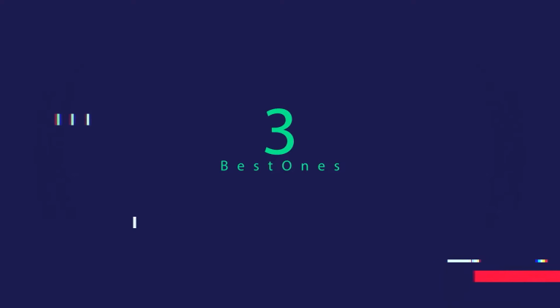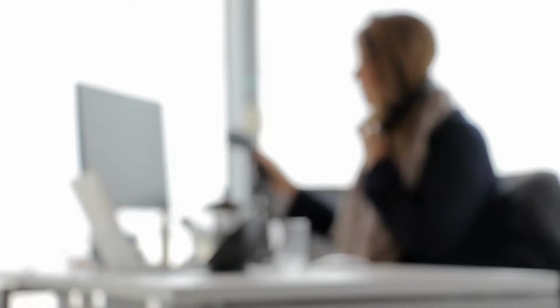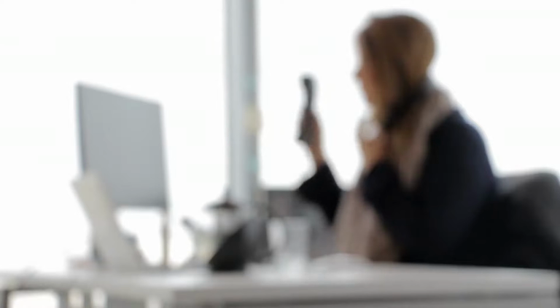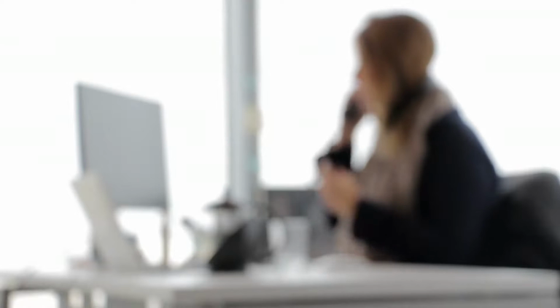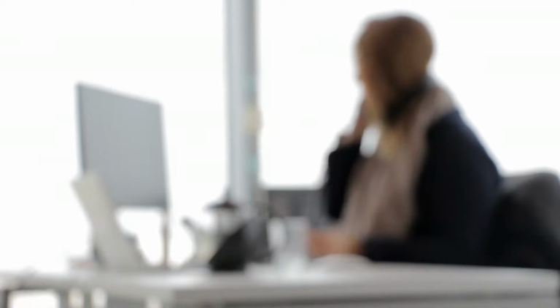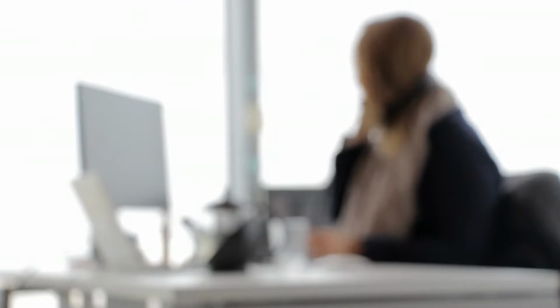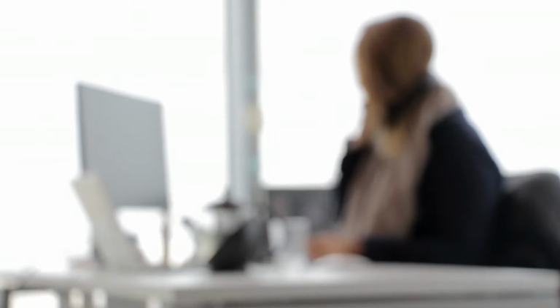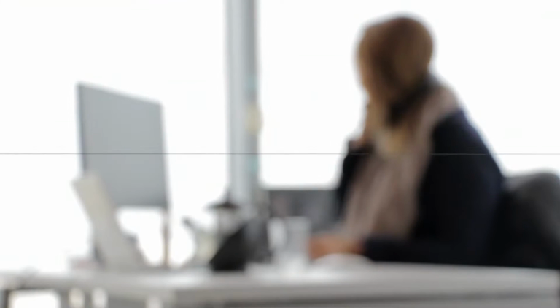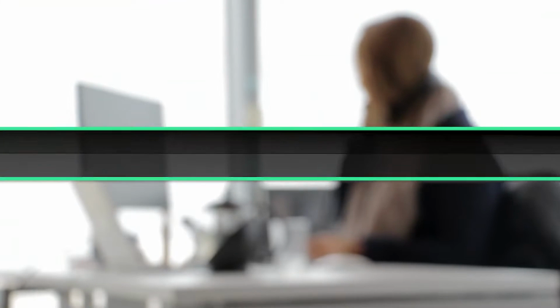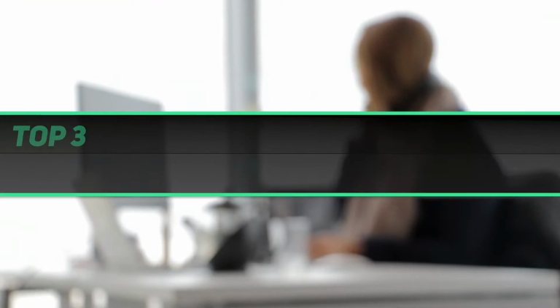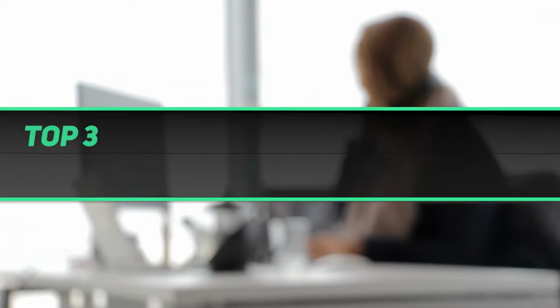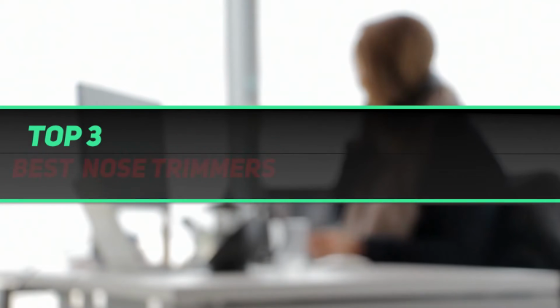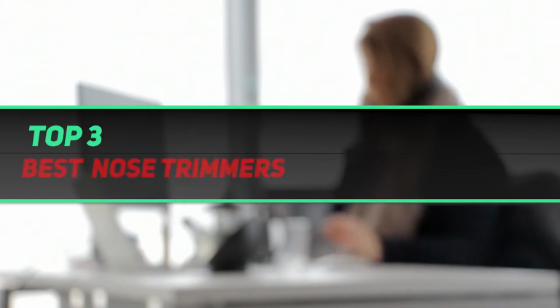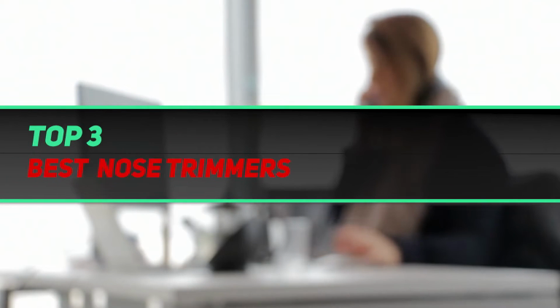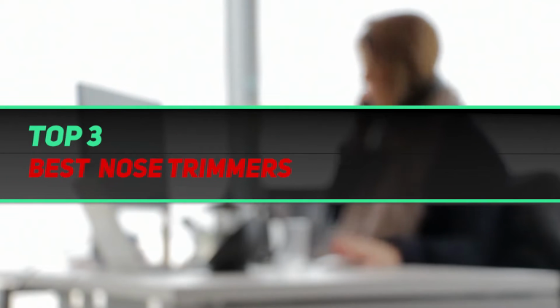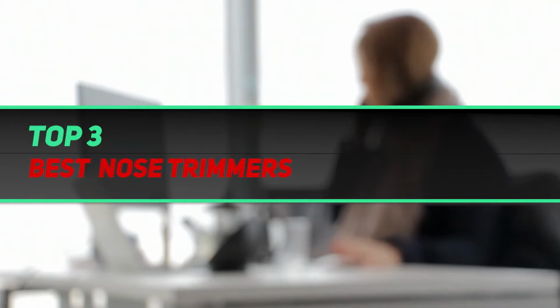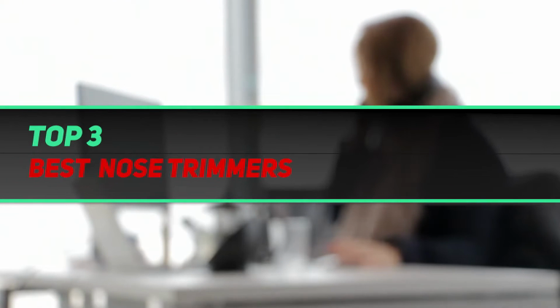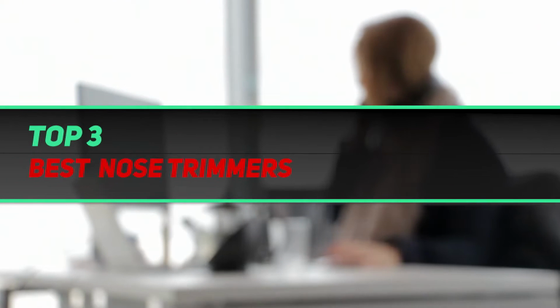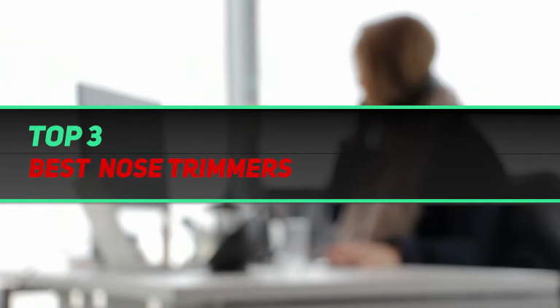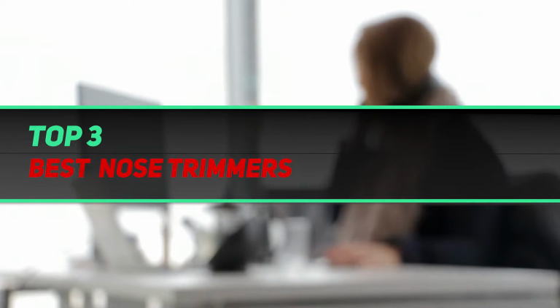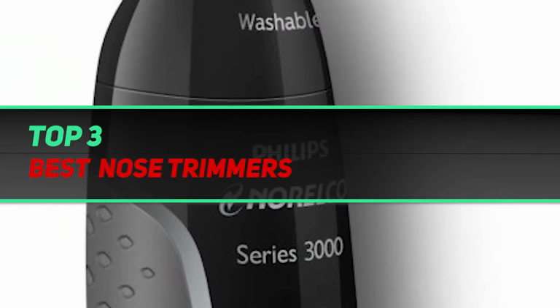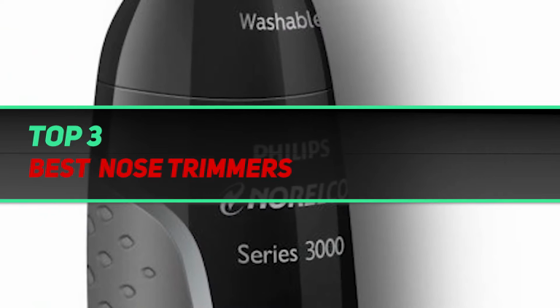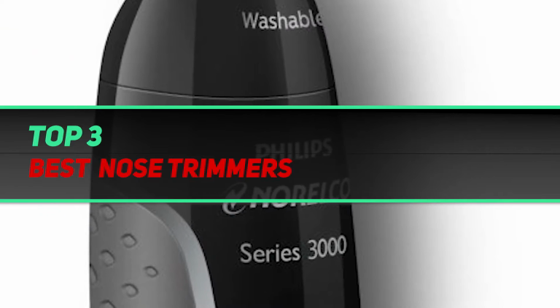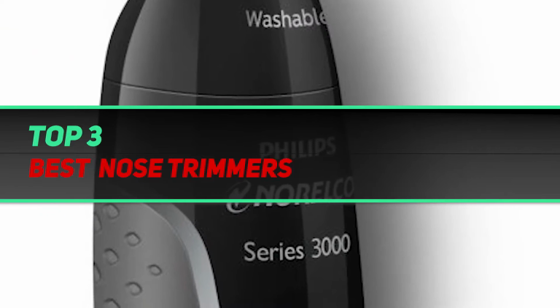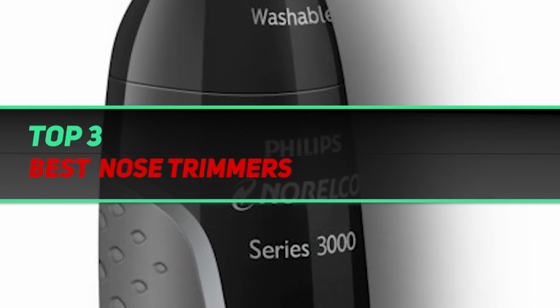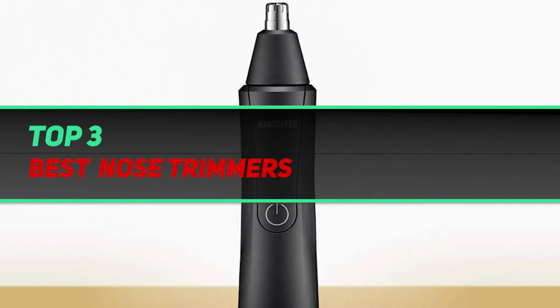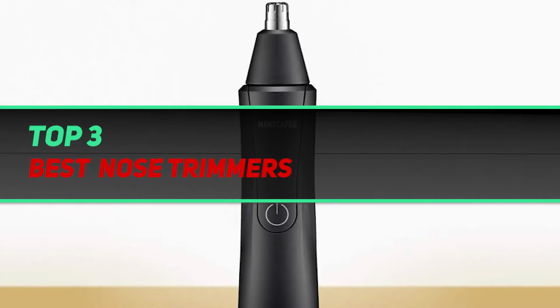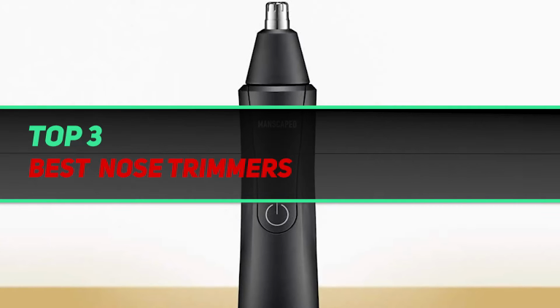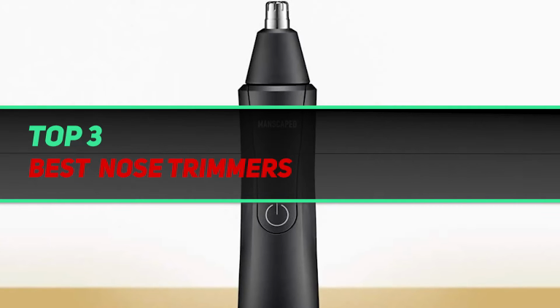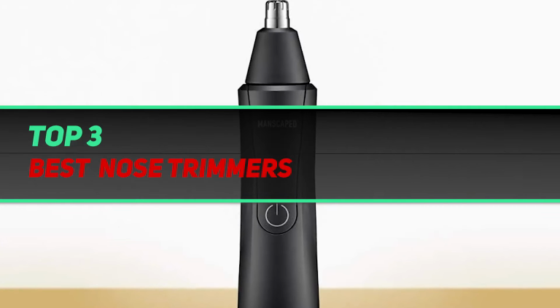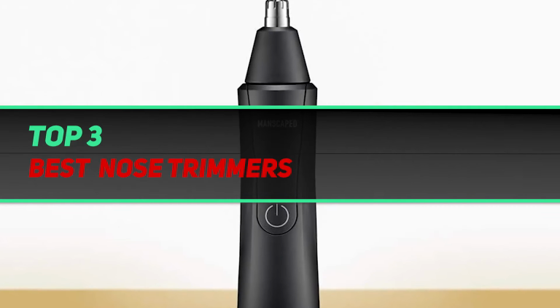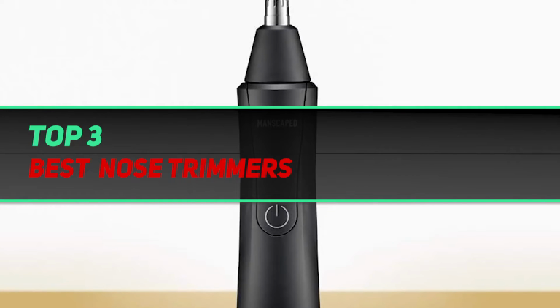Hi guys, welcome back to my channel. In today's video we're gonna check out the top 3 best nose trimmers.